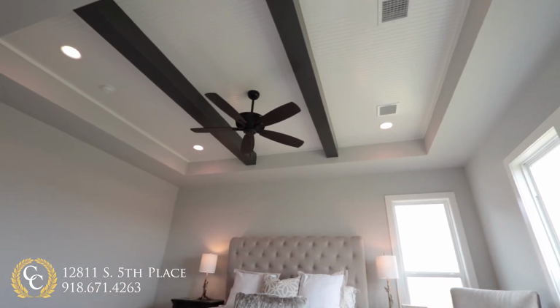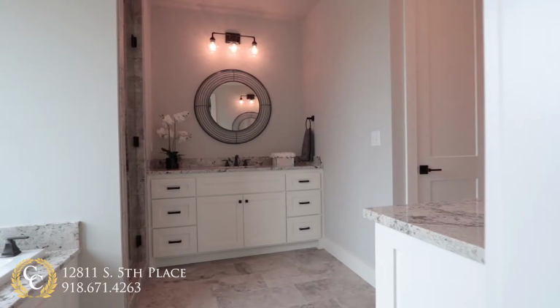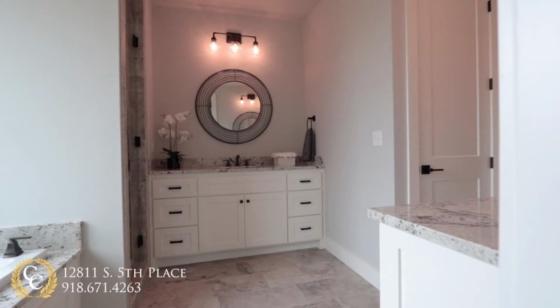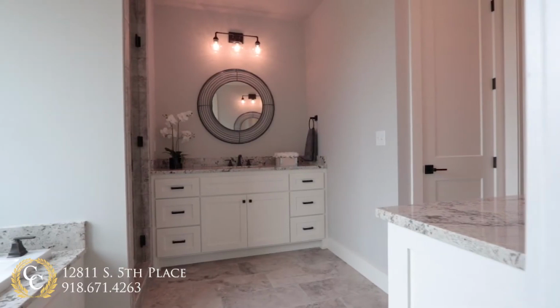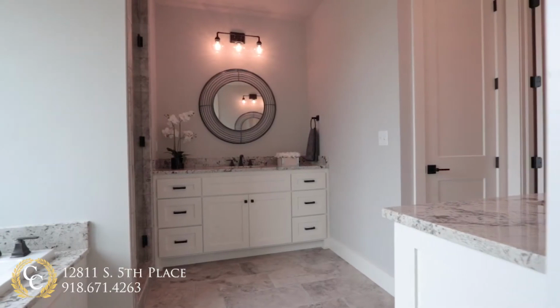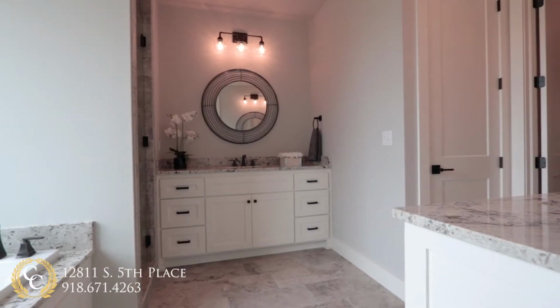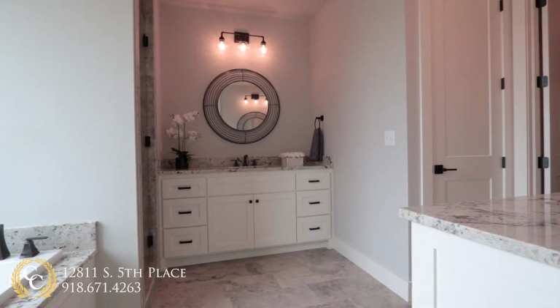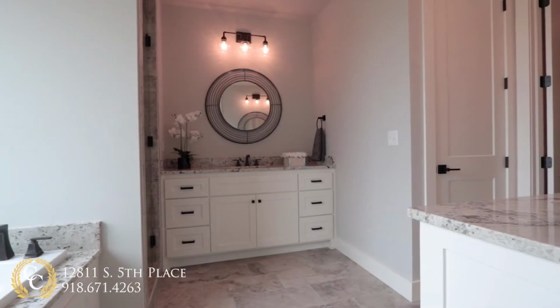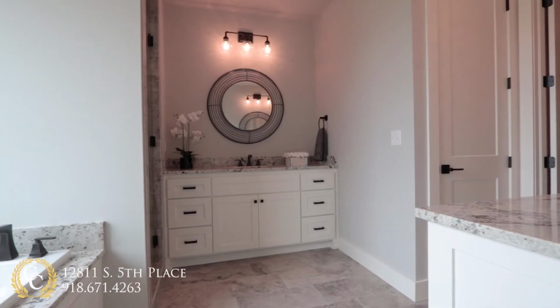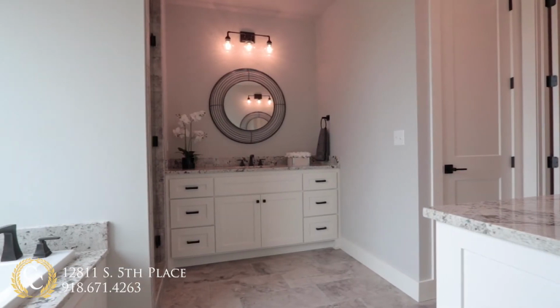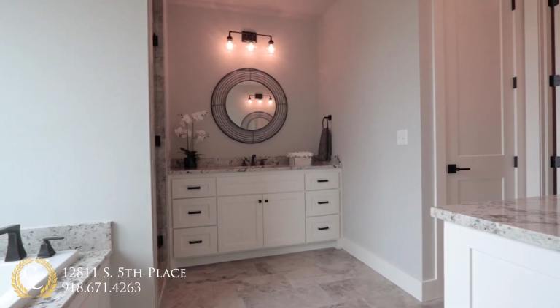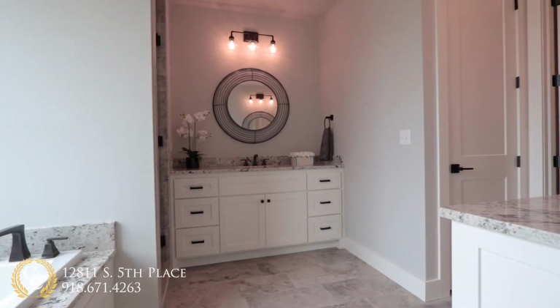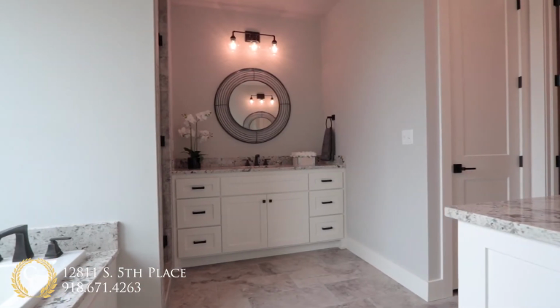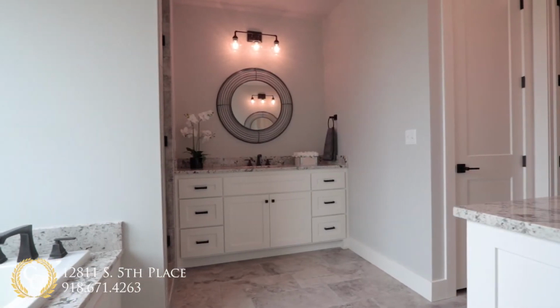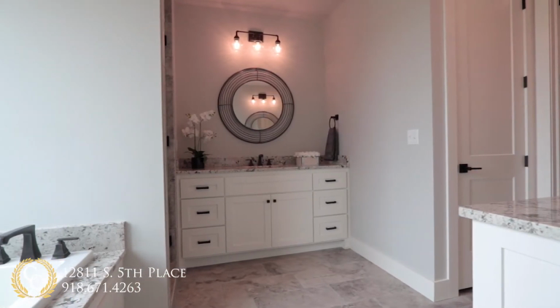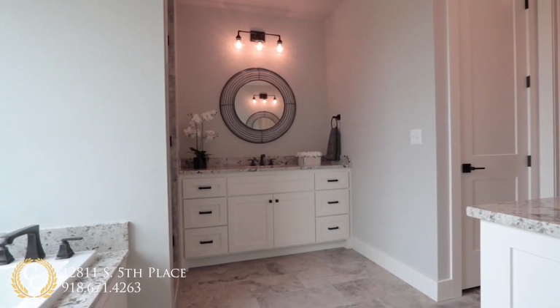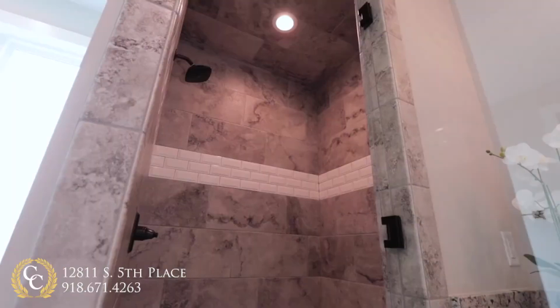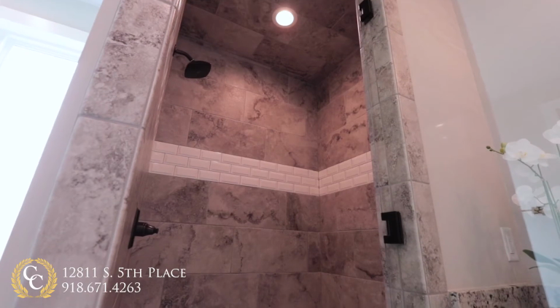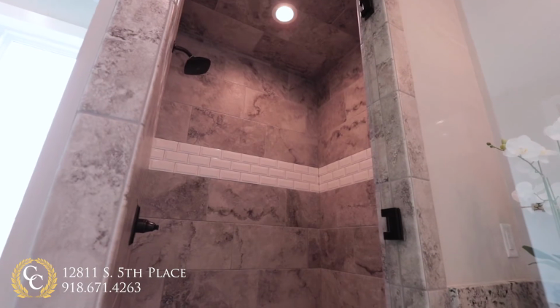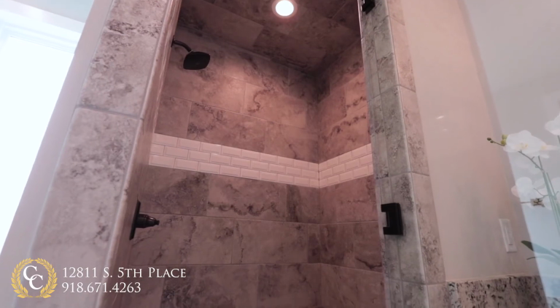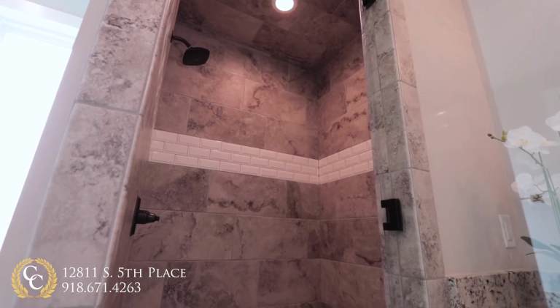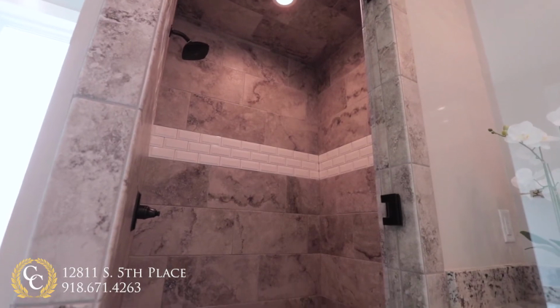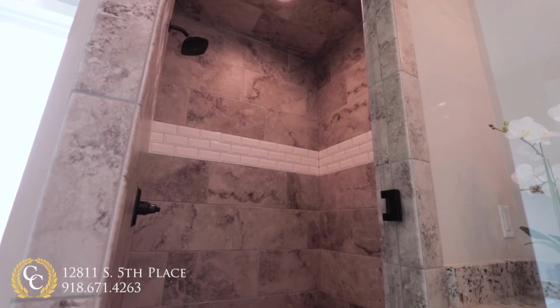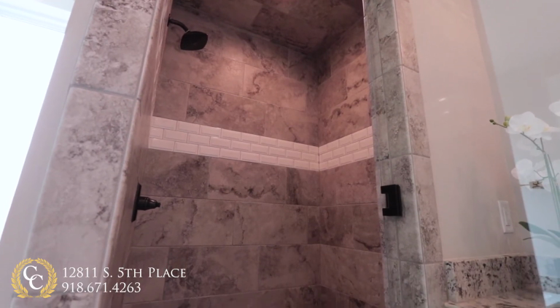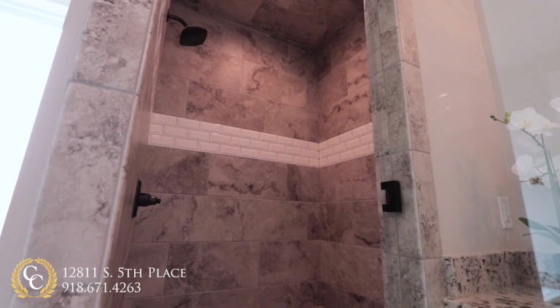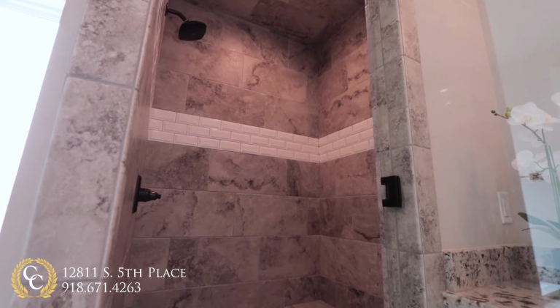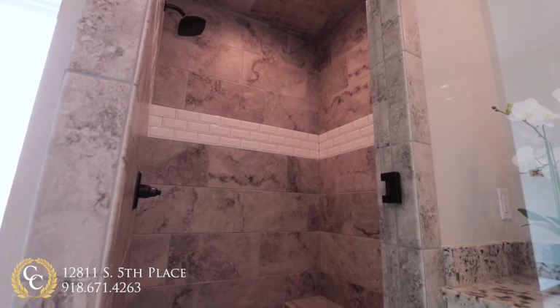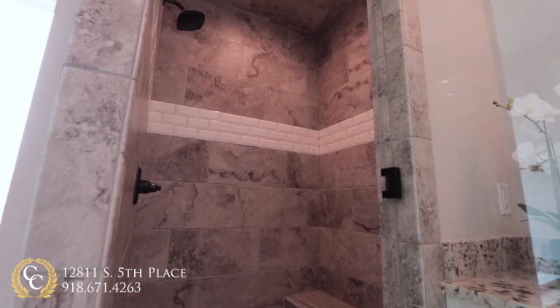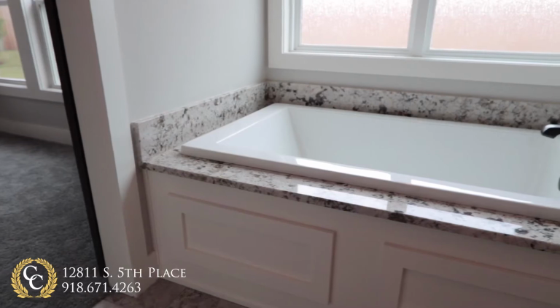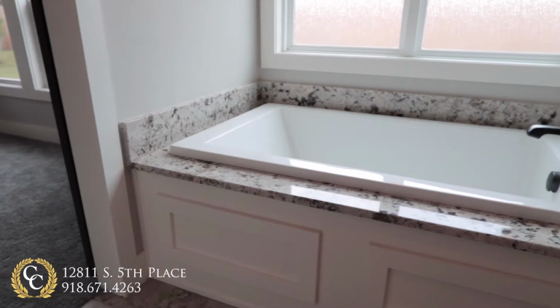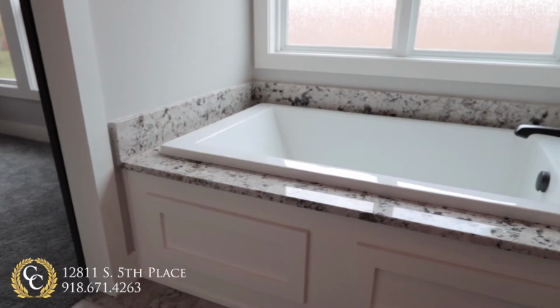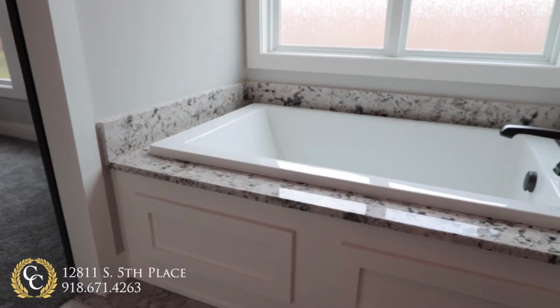A sliding barn door leads you into the spa-like master bath, including dual vanities, a separate shower, and an oversized soaking tub.